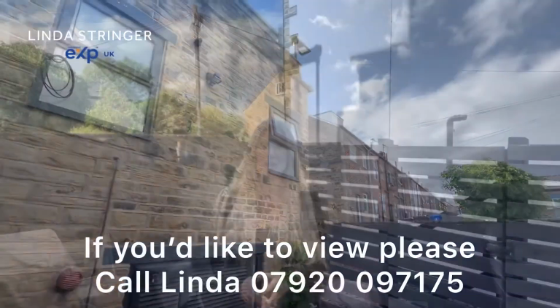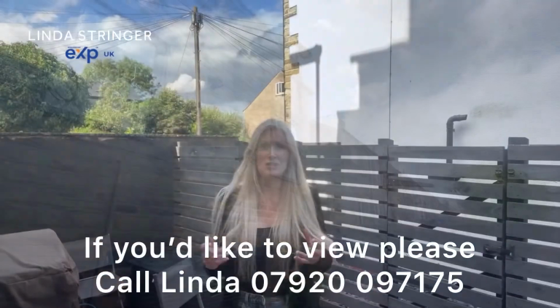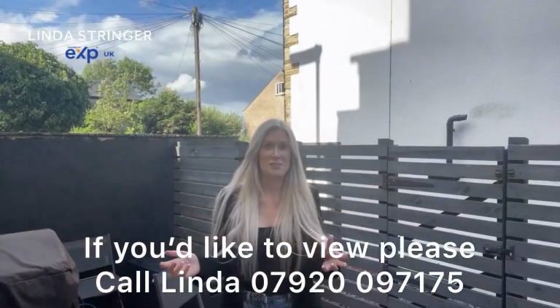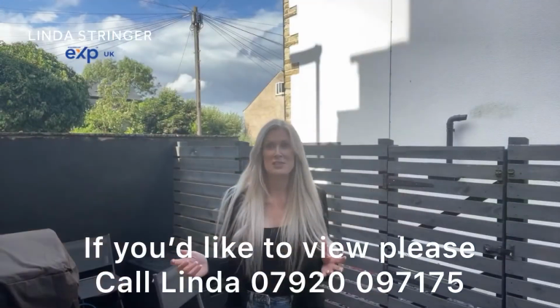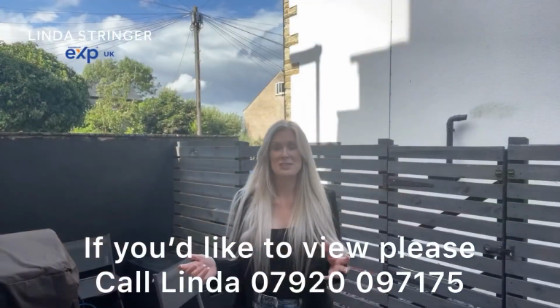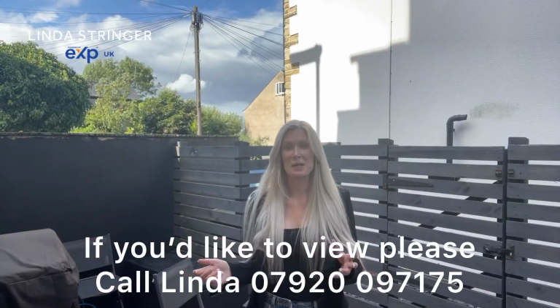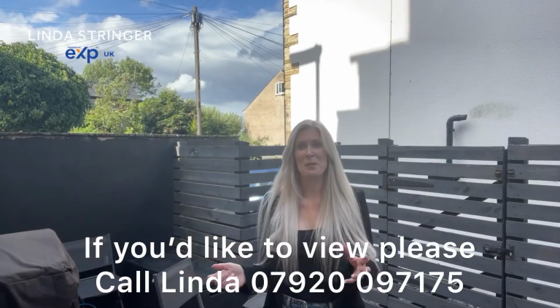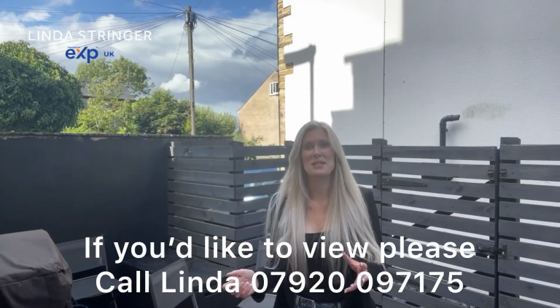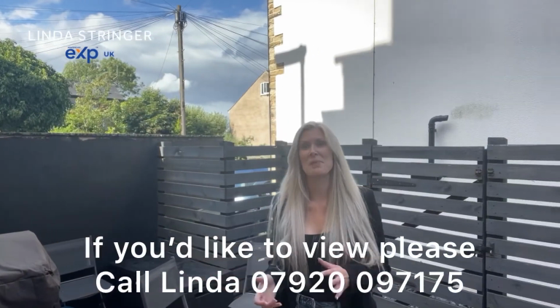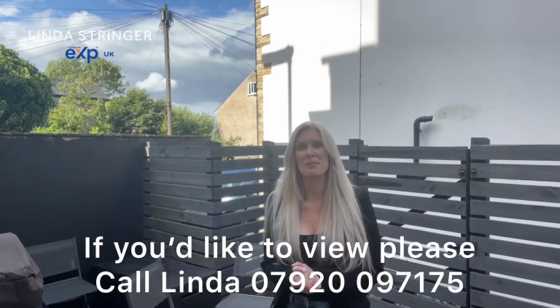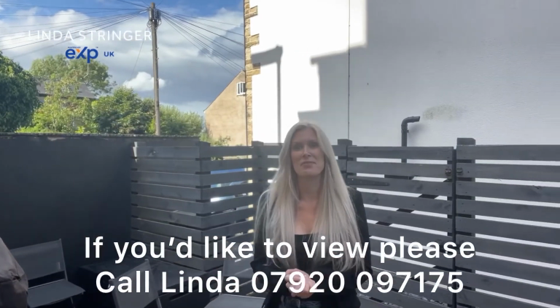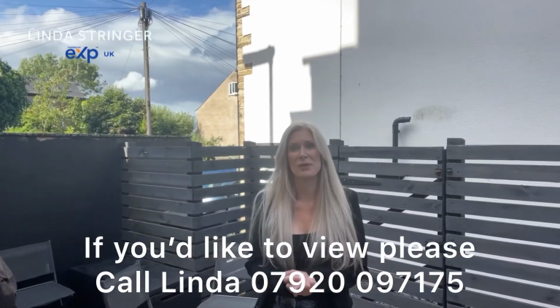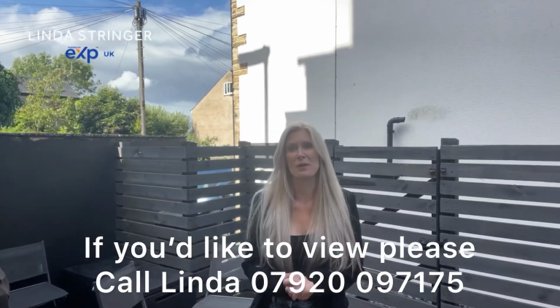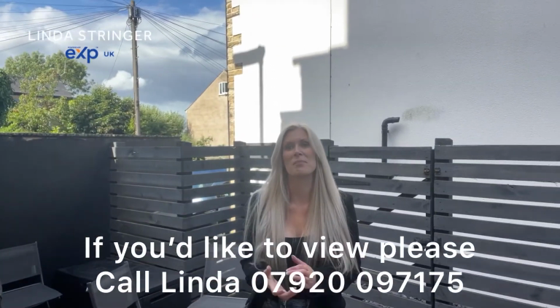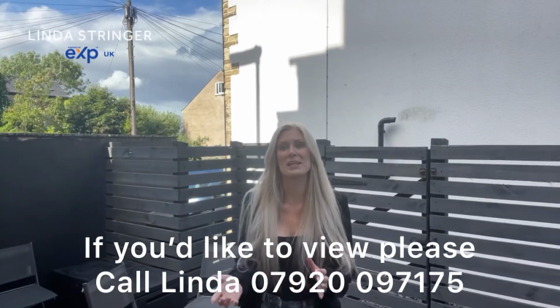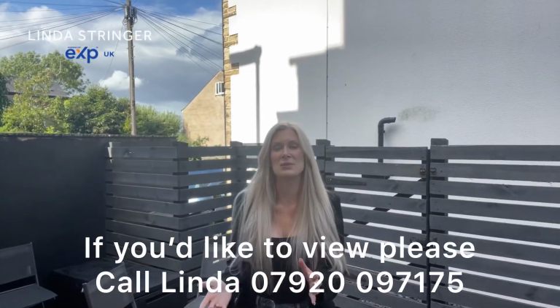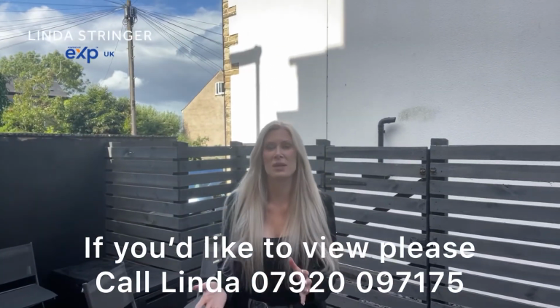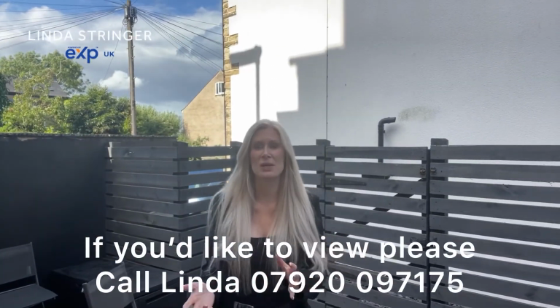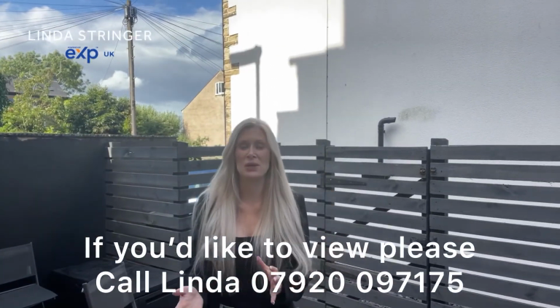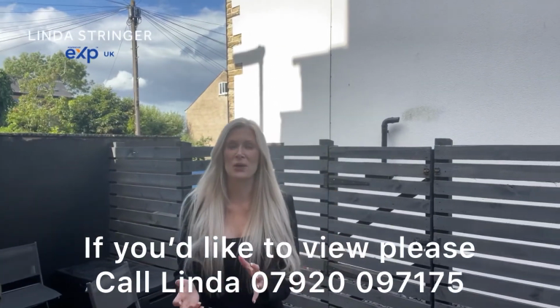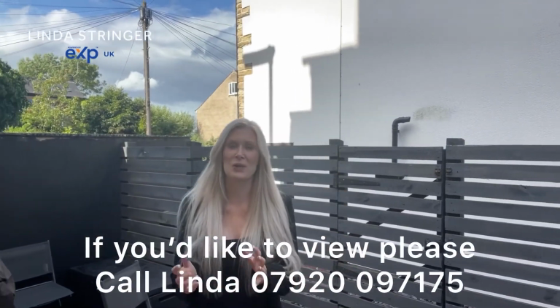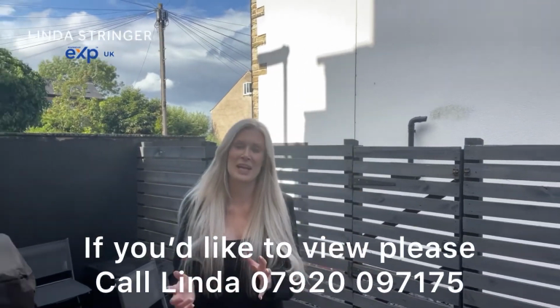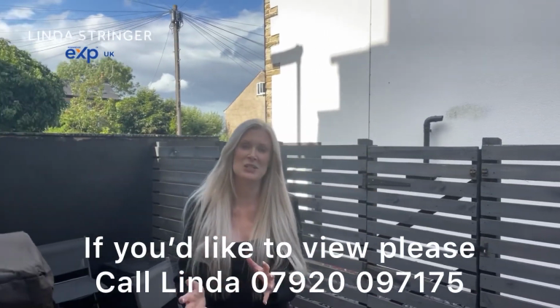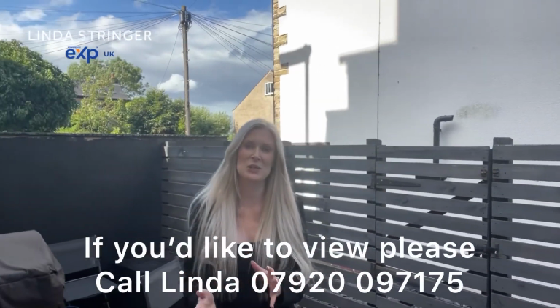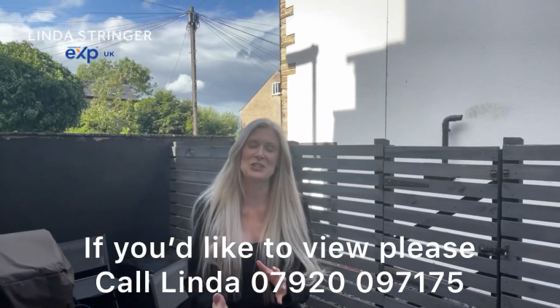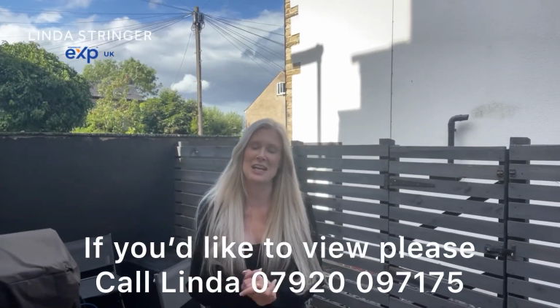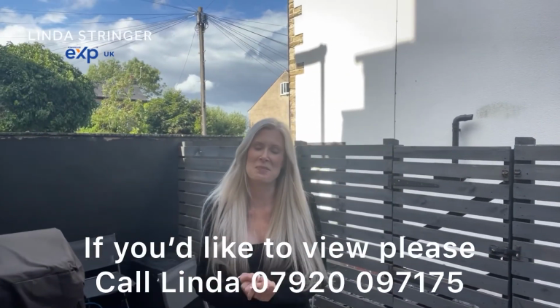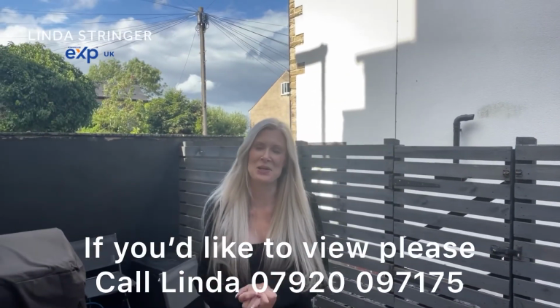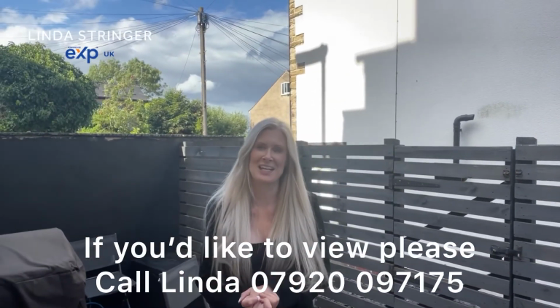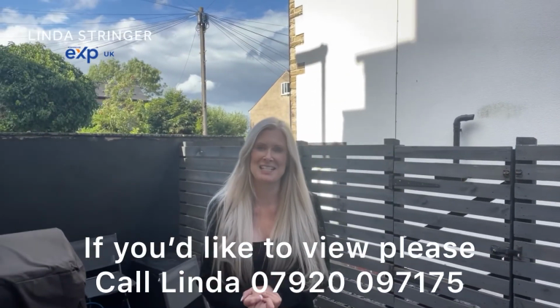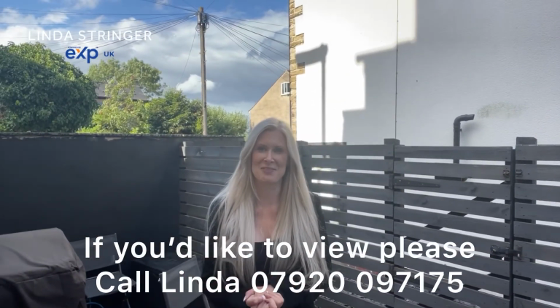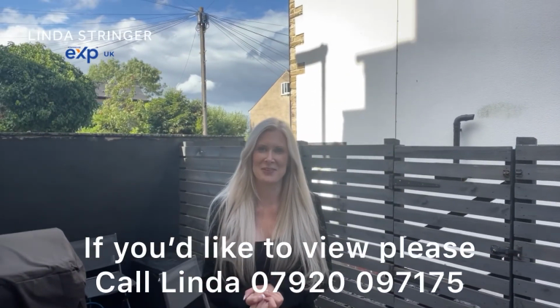So if this looks like a property that might be for you, then please do give me a call, get in touch and let me organise that viewing.